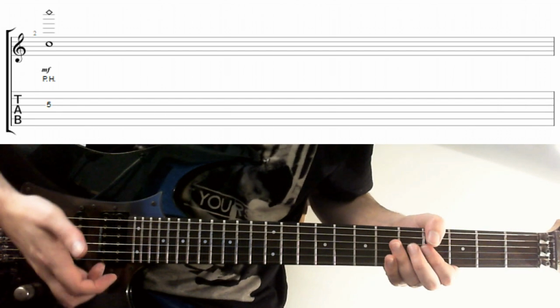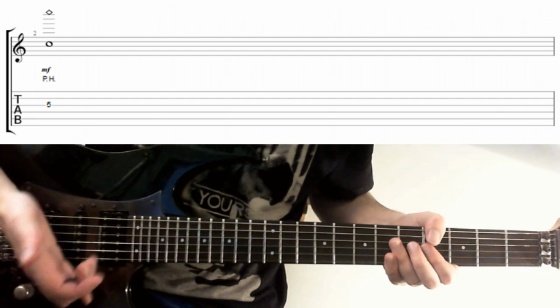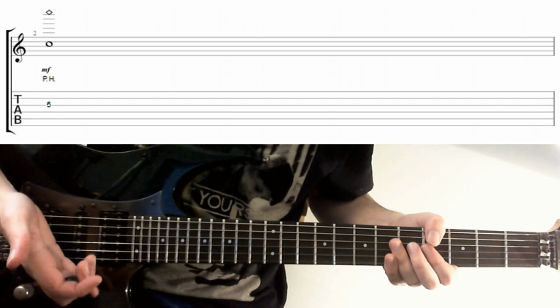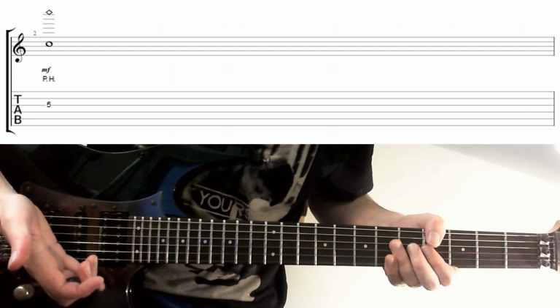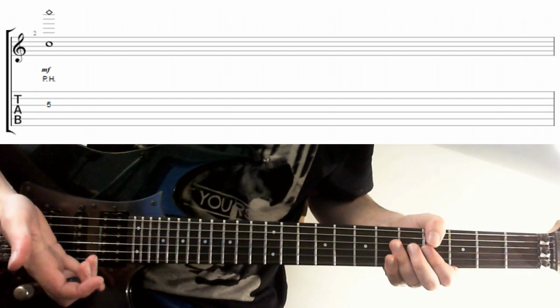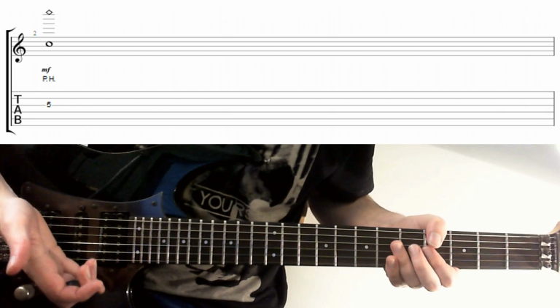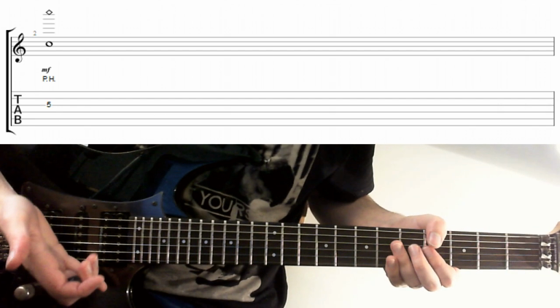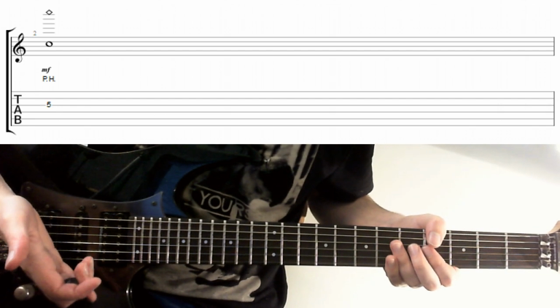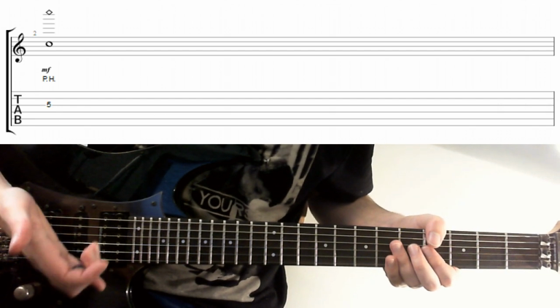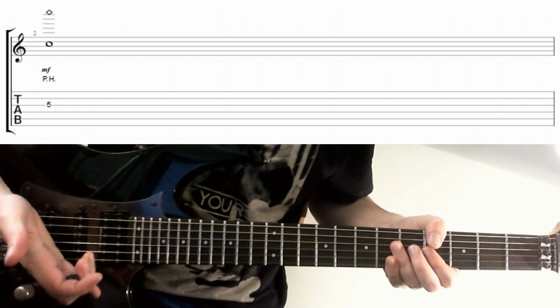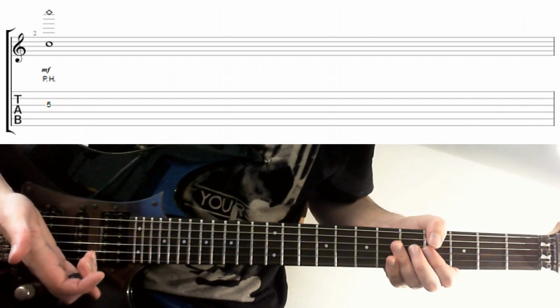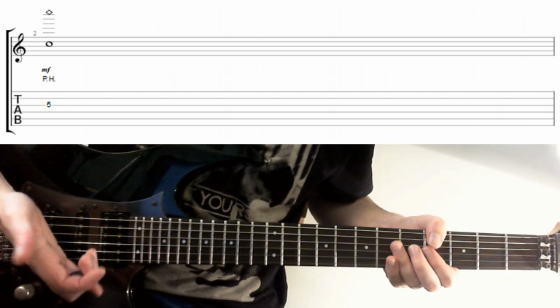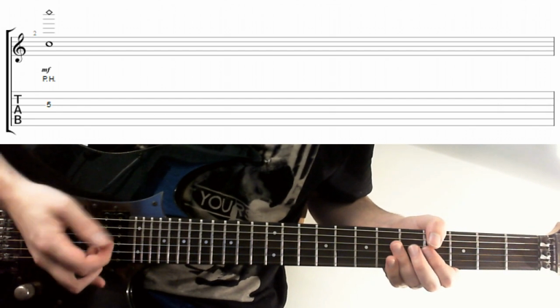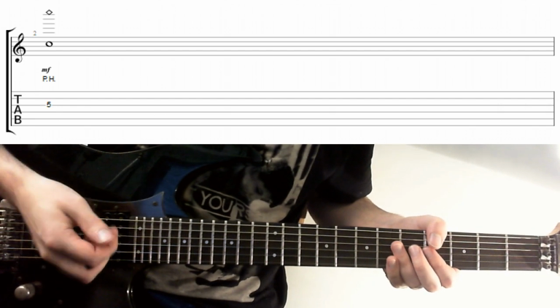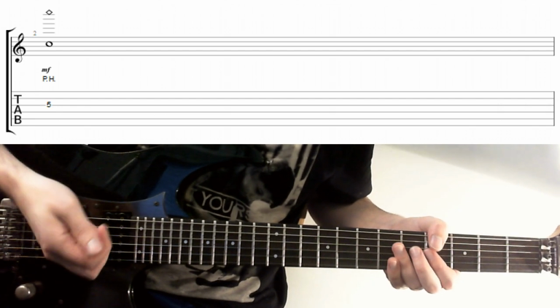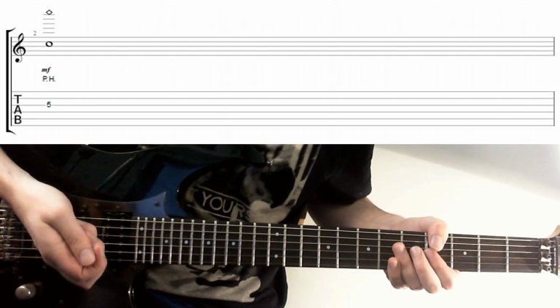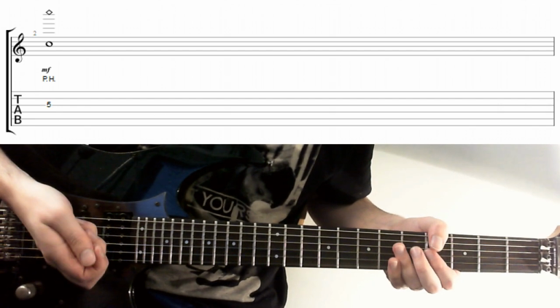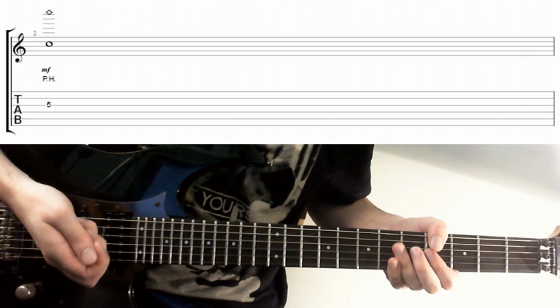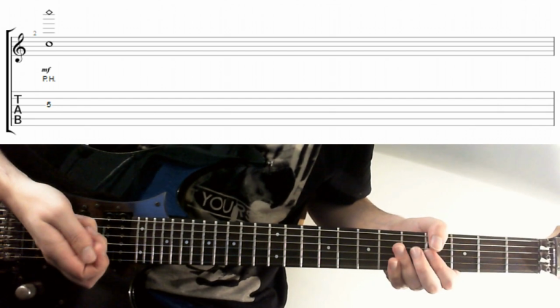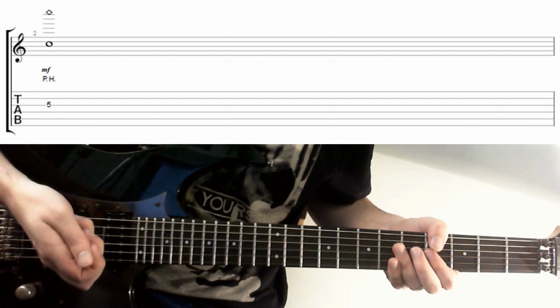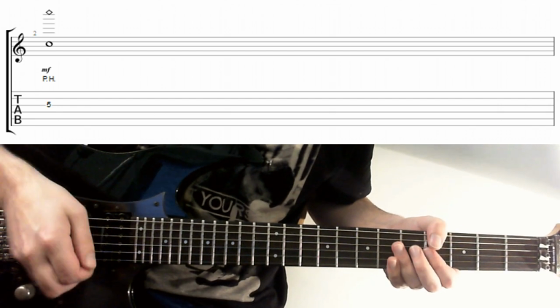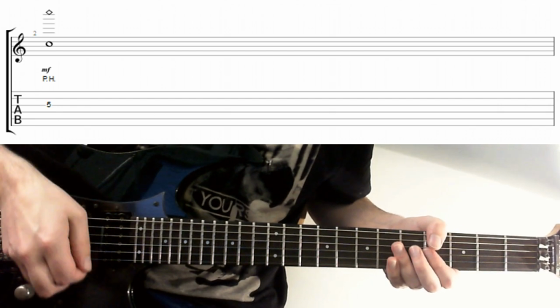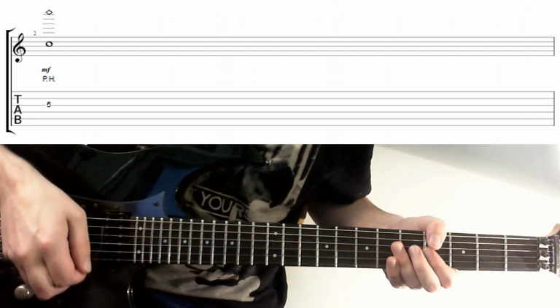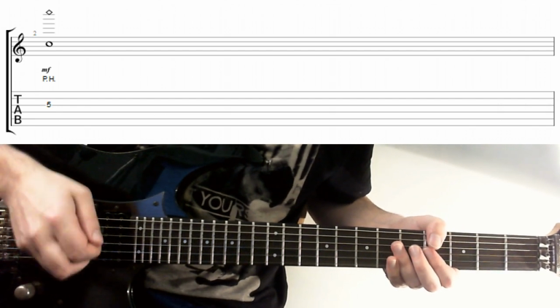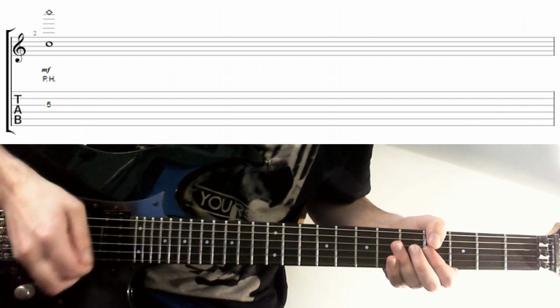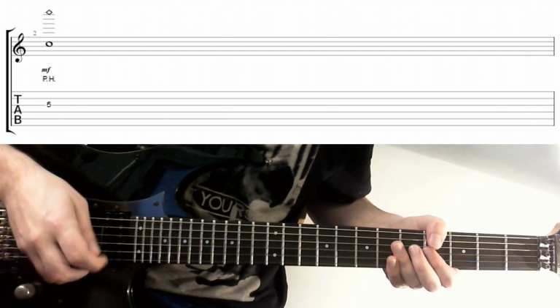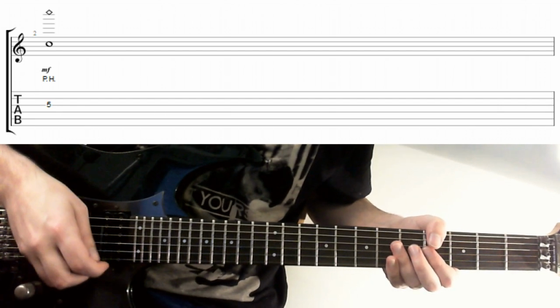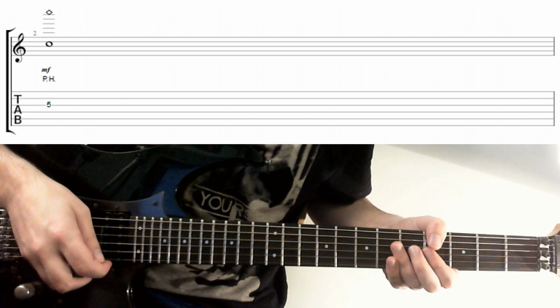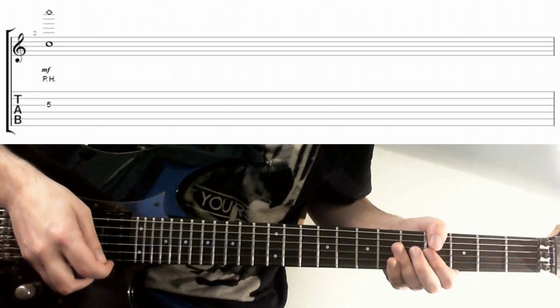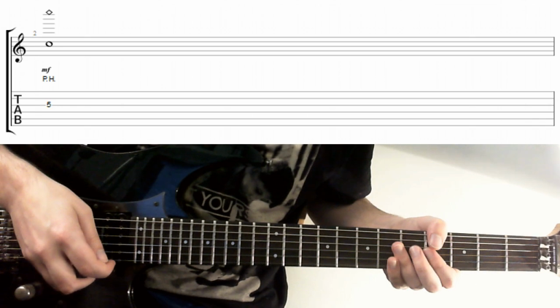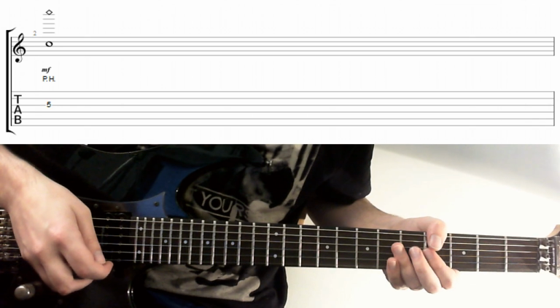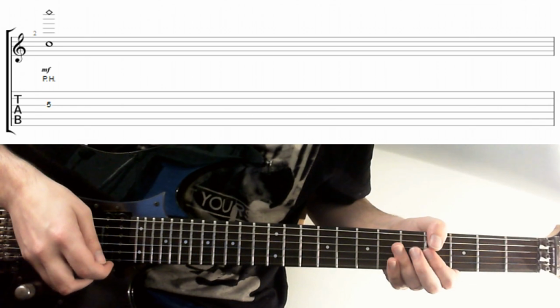I'm using pretty much the same approach as with regular pinching, using the flesh of my thumb, touching the string just after the initial pick attack.